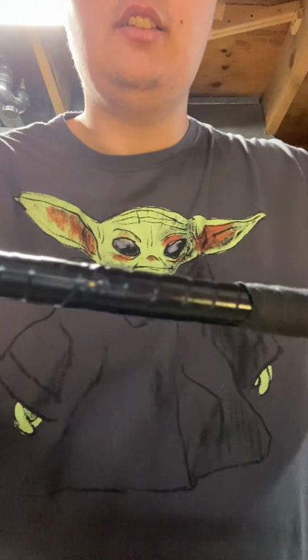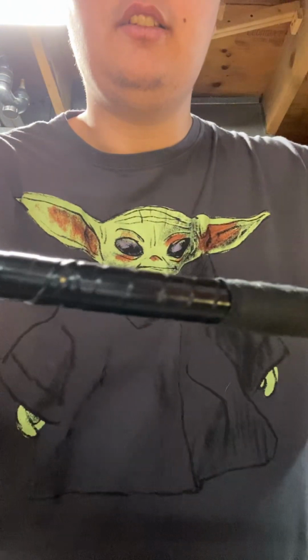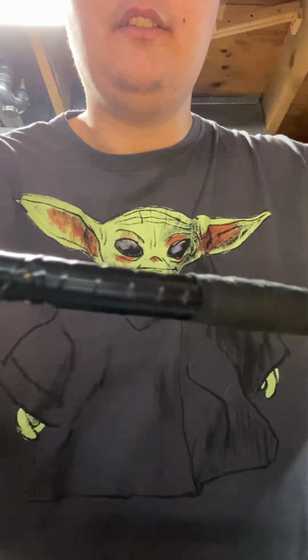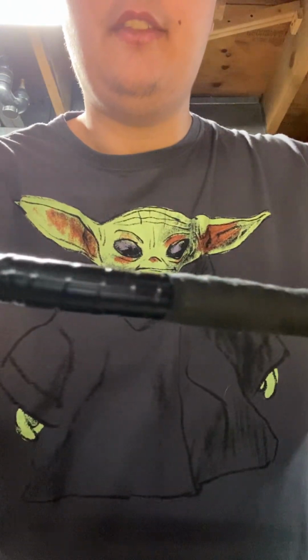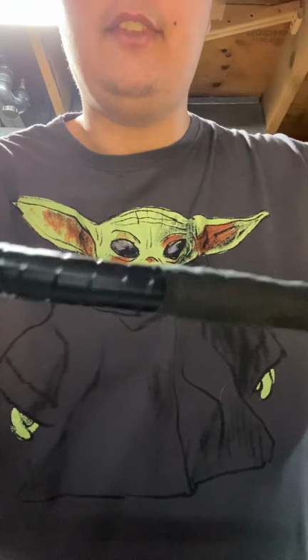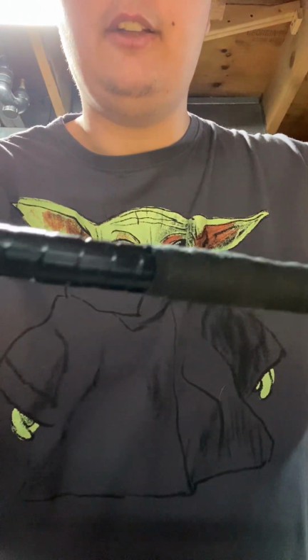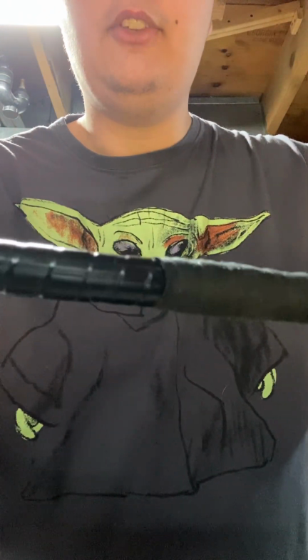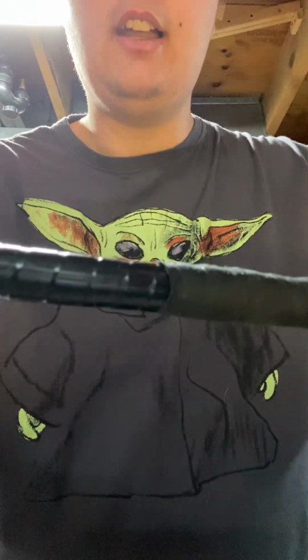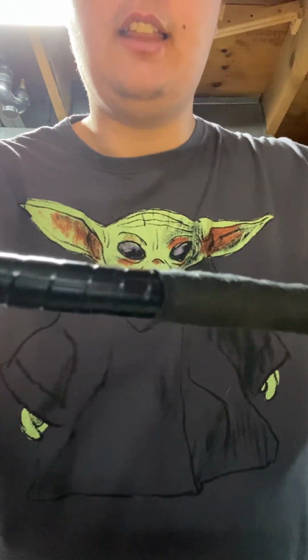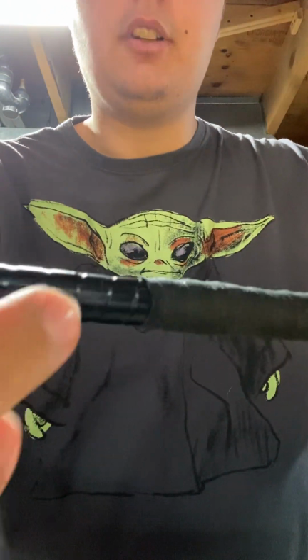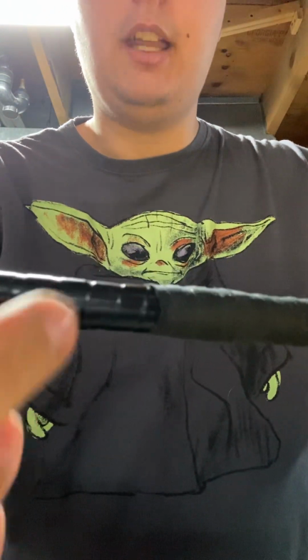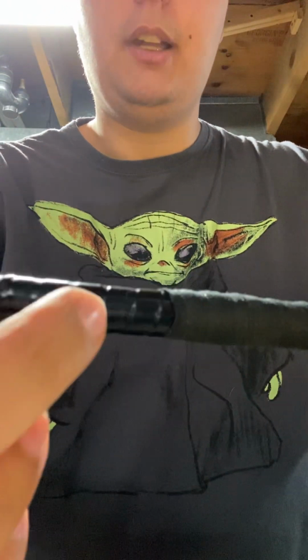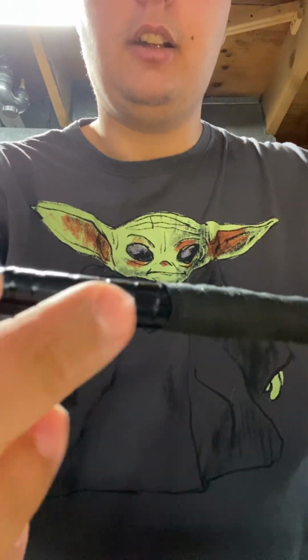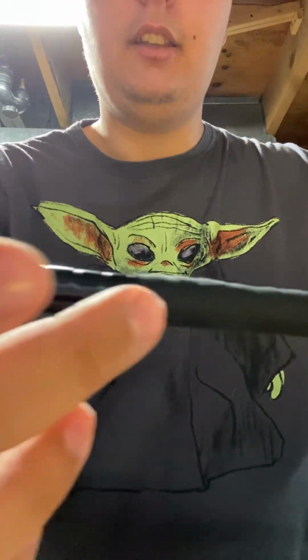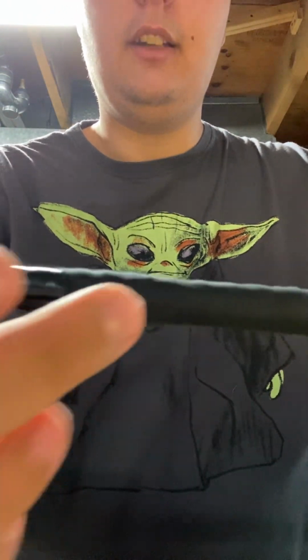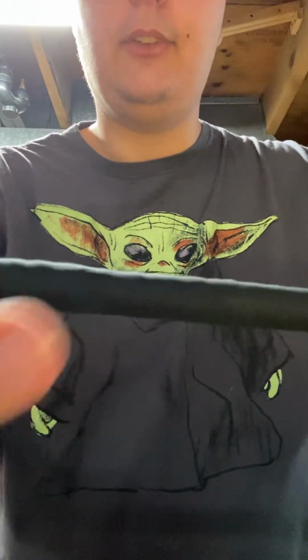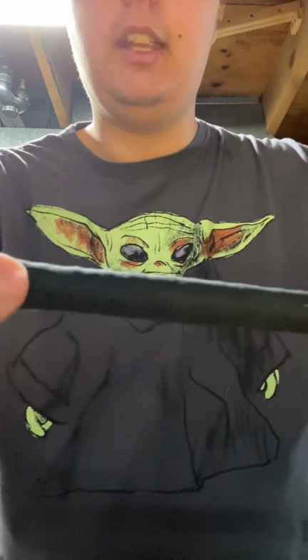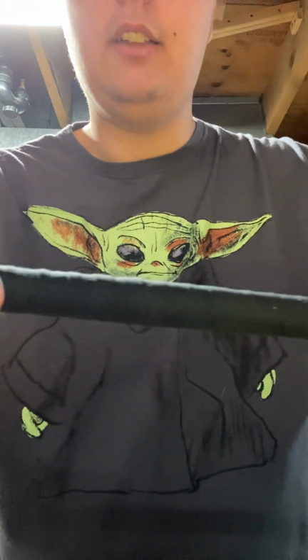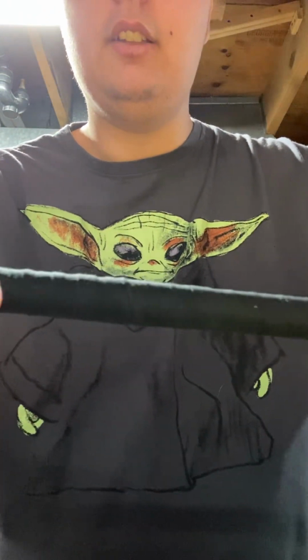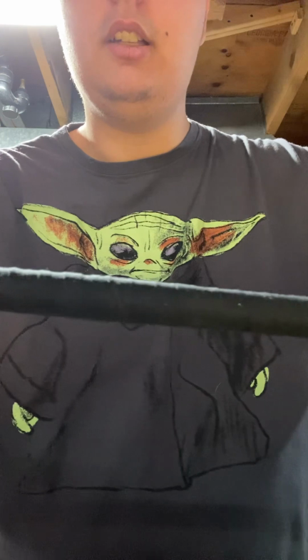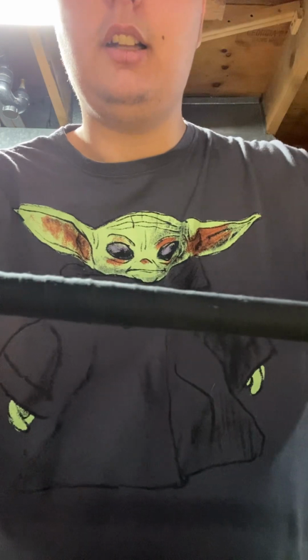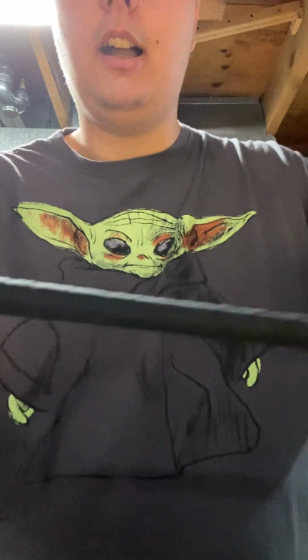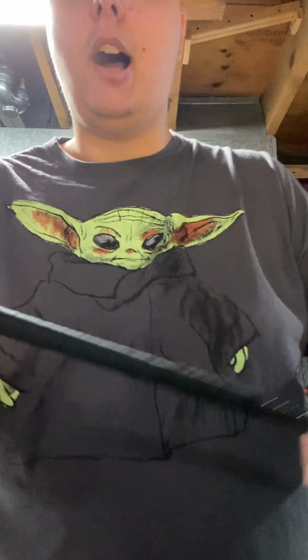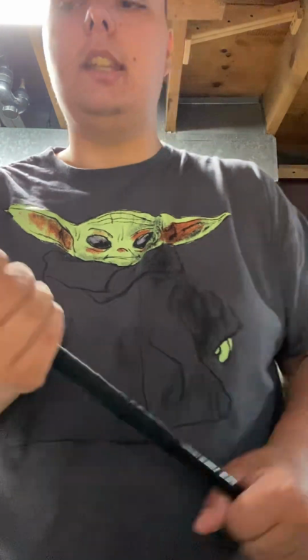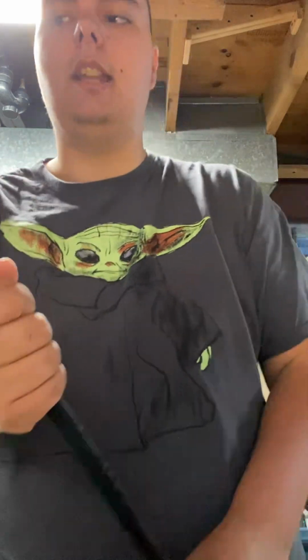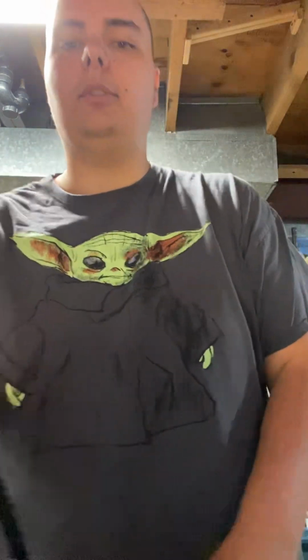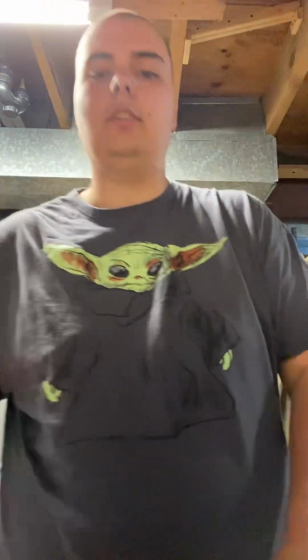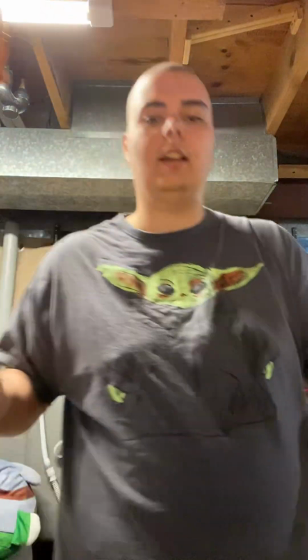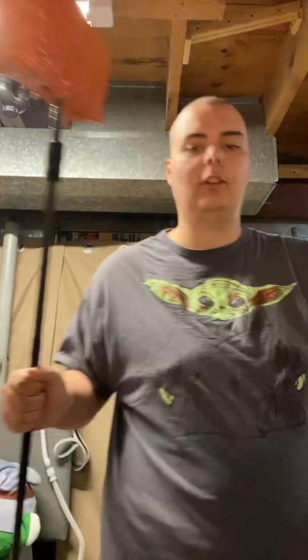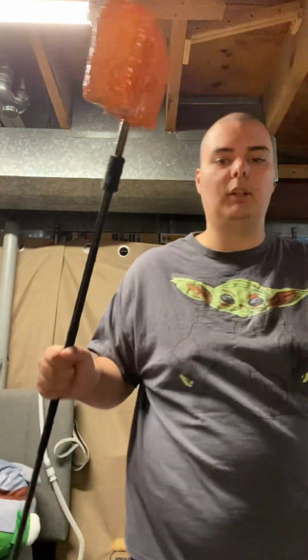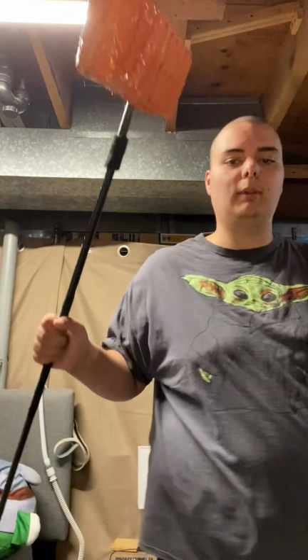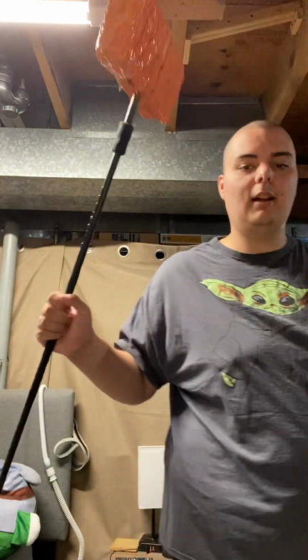There's the electrical tape right here and there's the hockey tape. Now I'm going to swing it around!